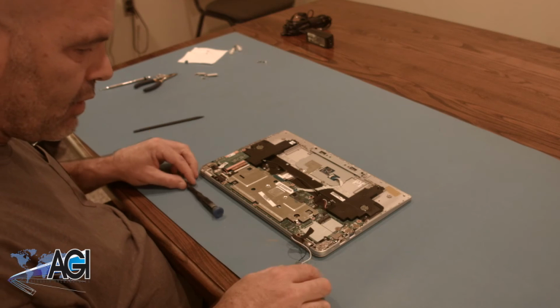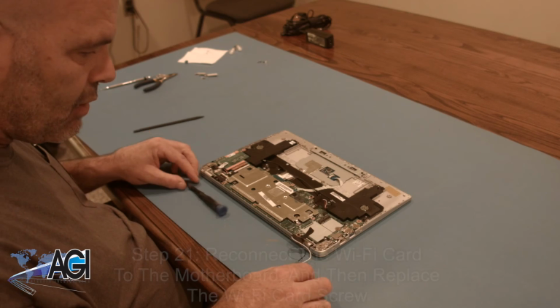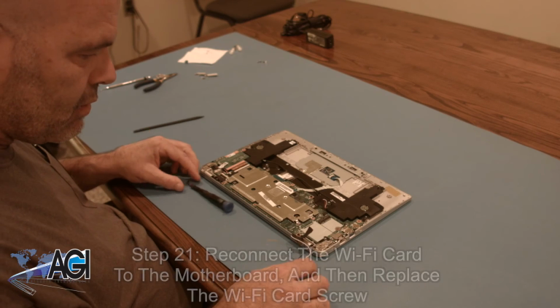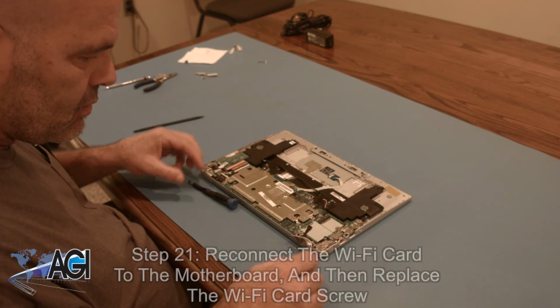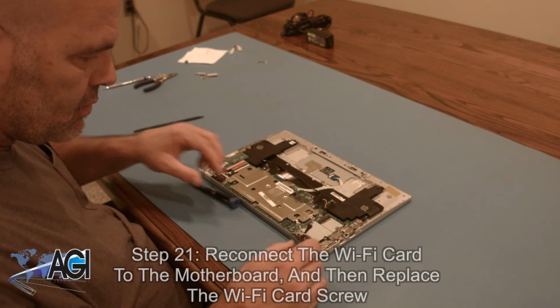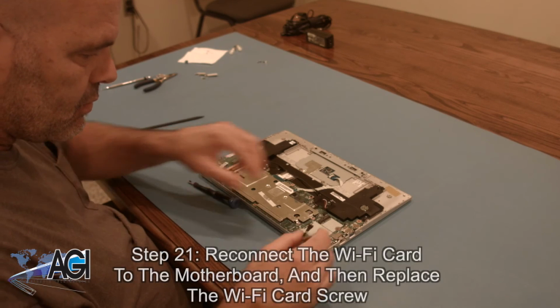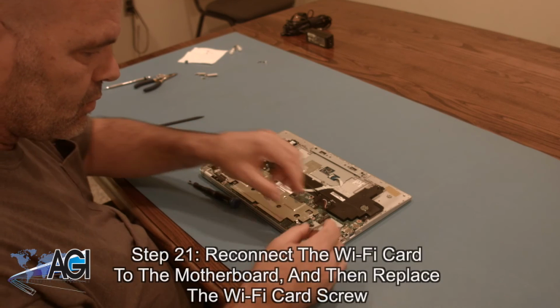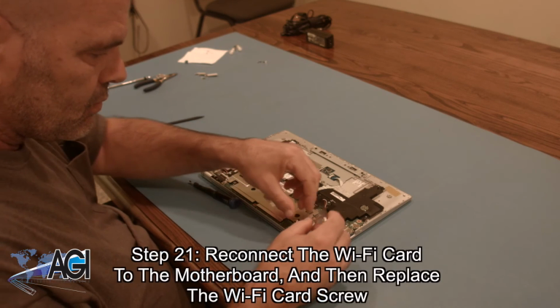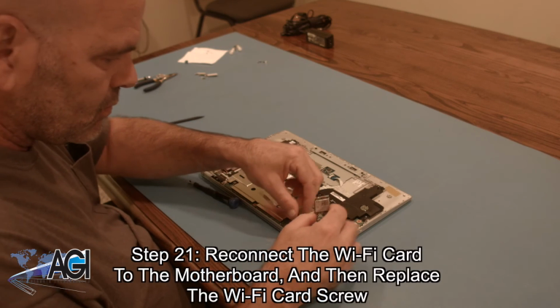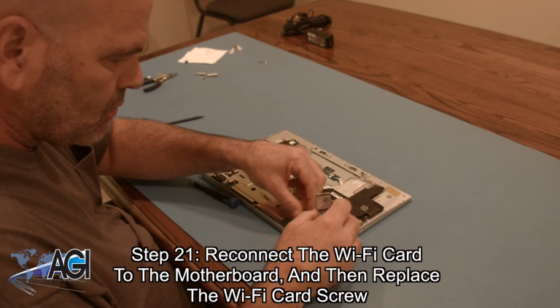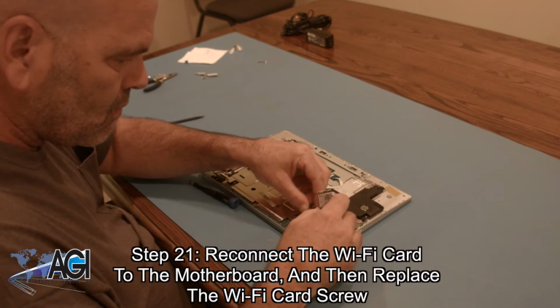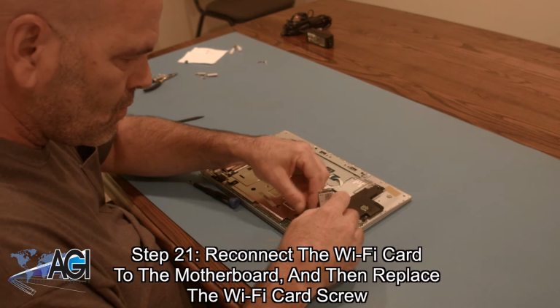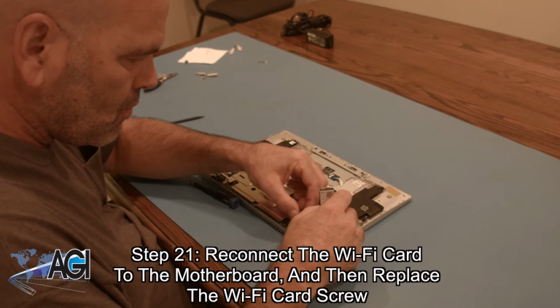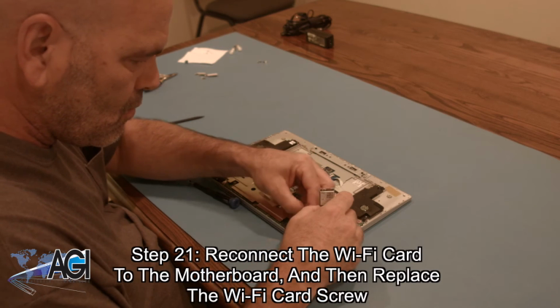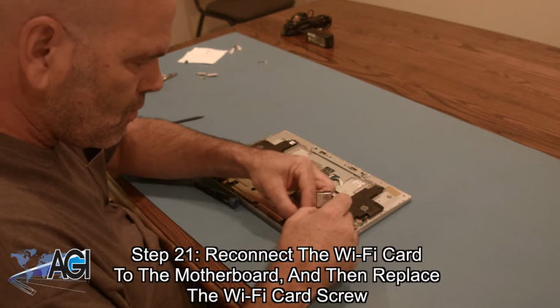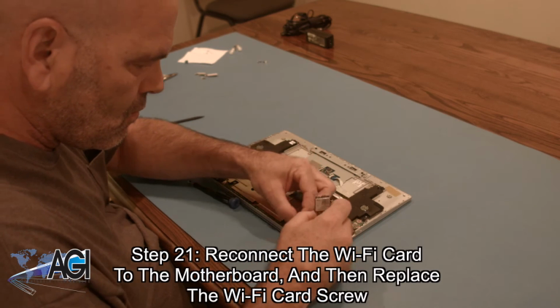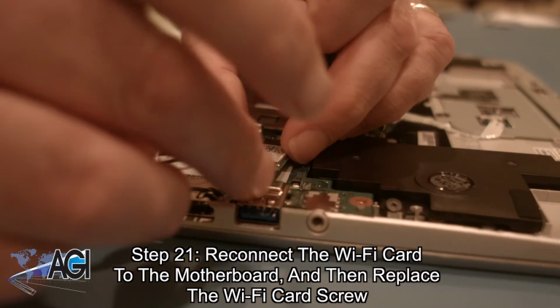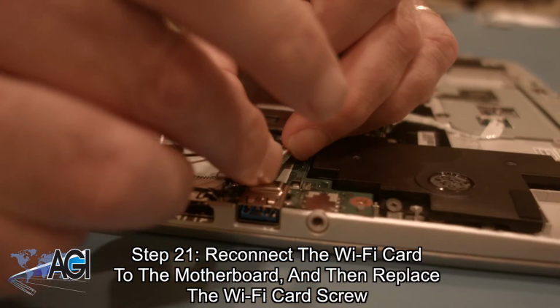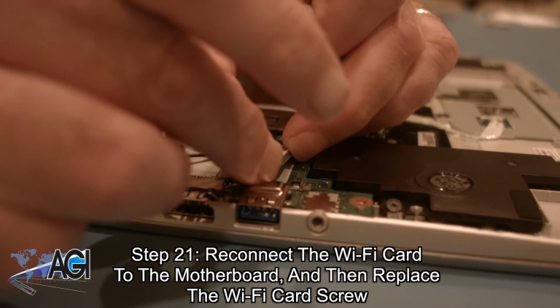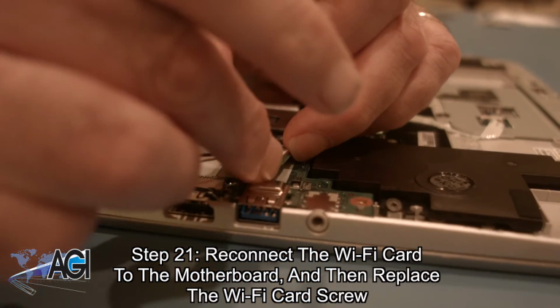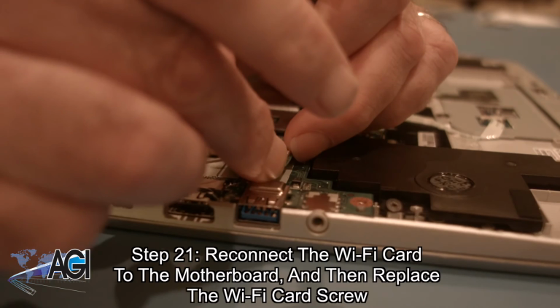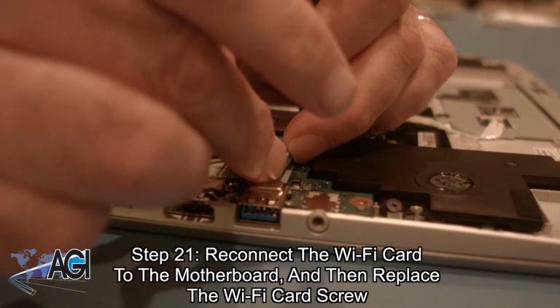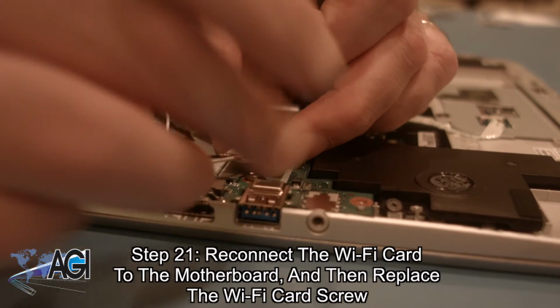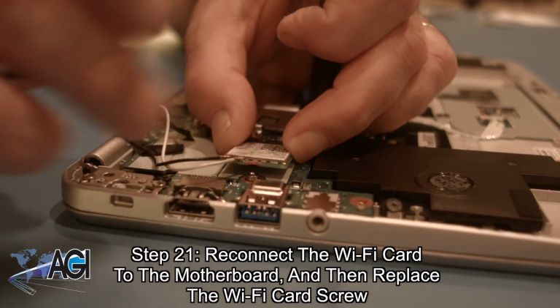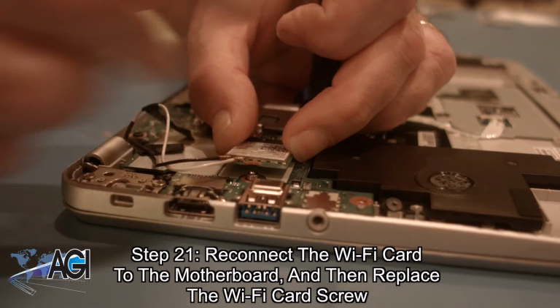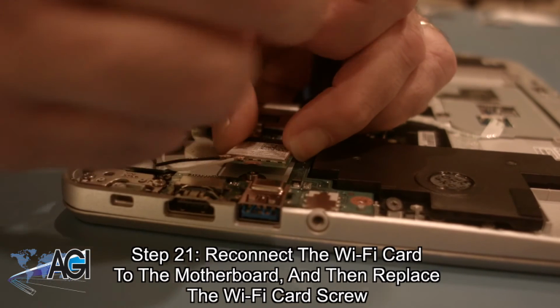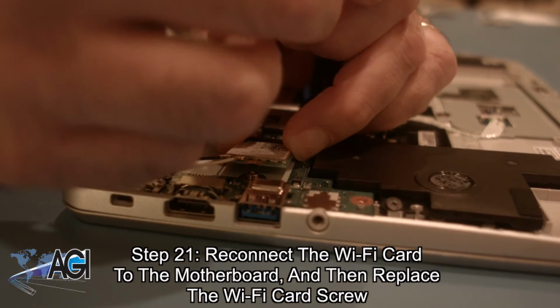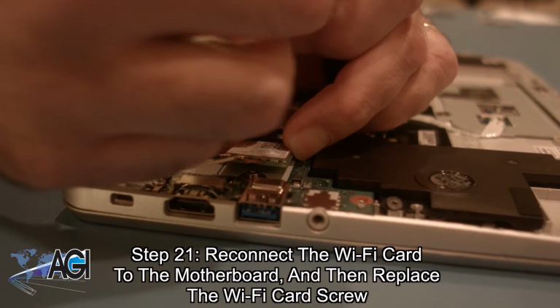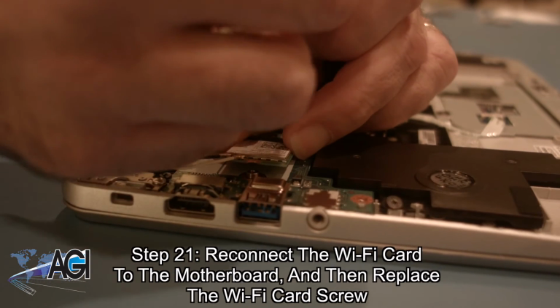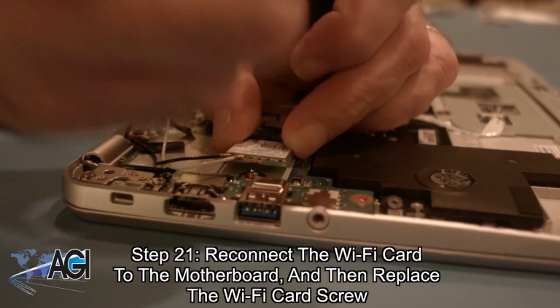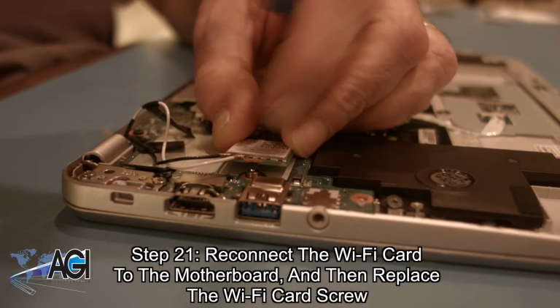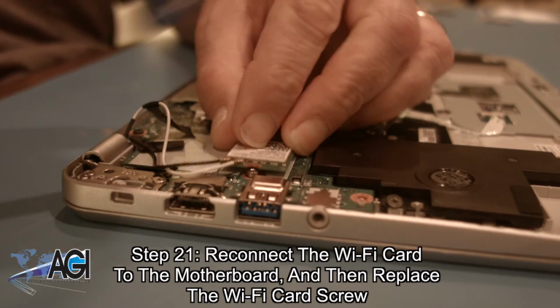Next, you will reconnect the Wi-Fi card to the motherboard and then replace the Wi-Fi card screw.